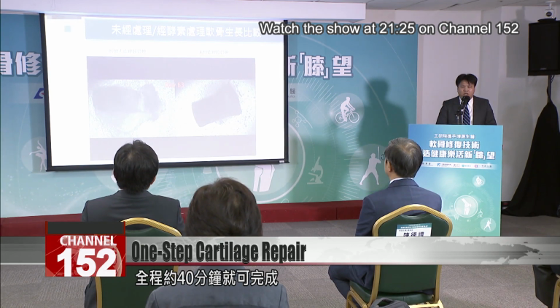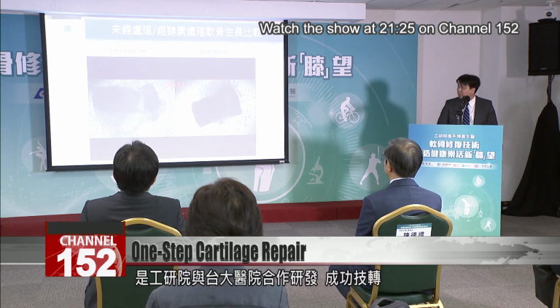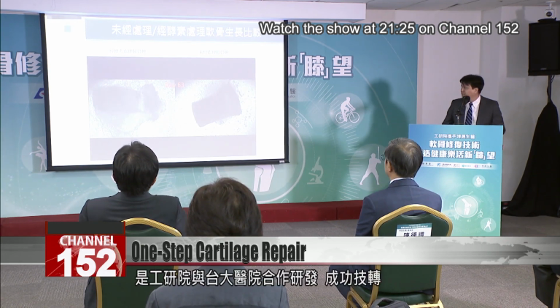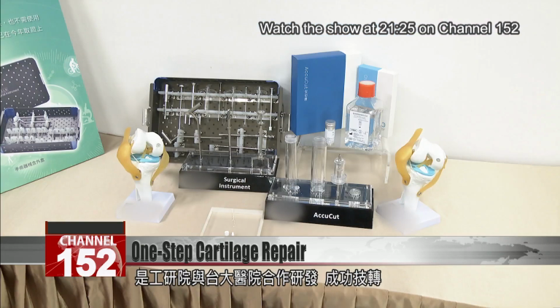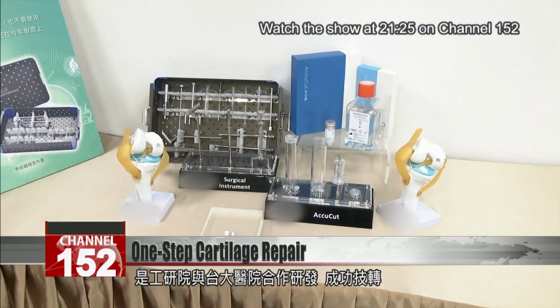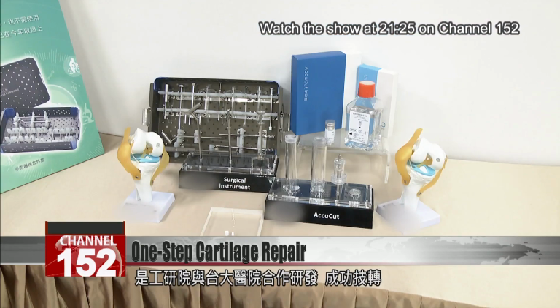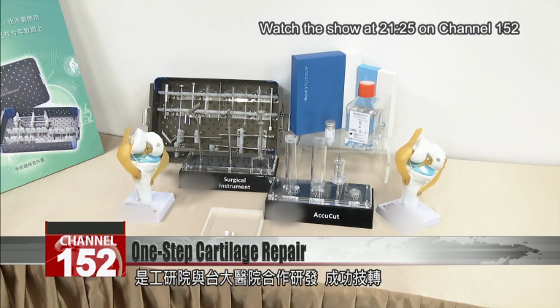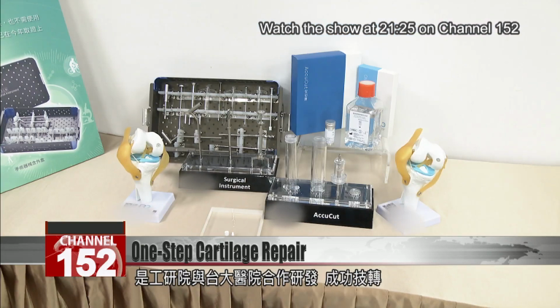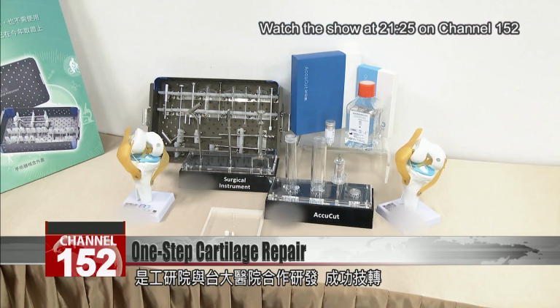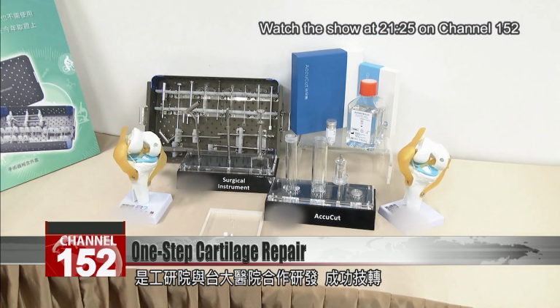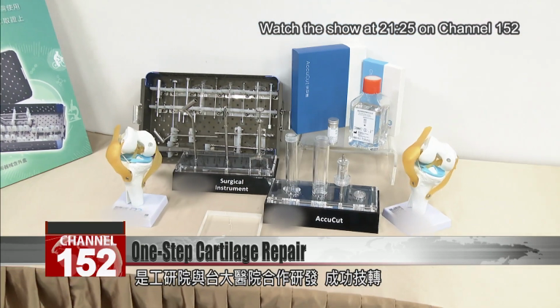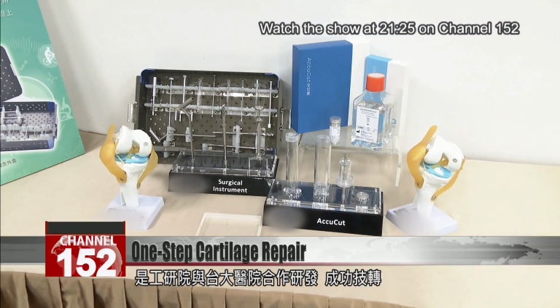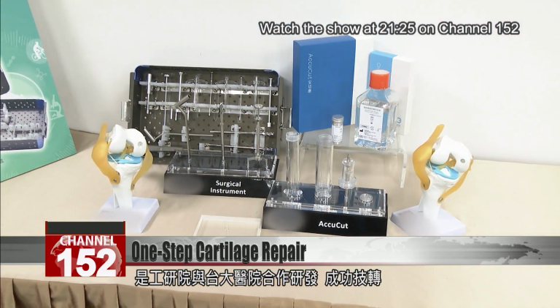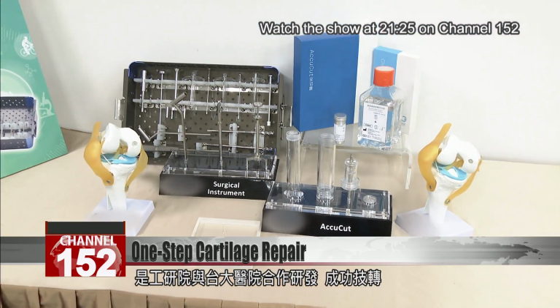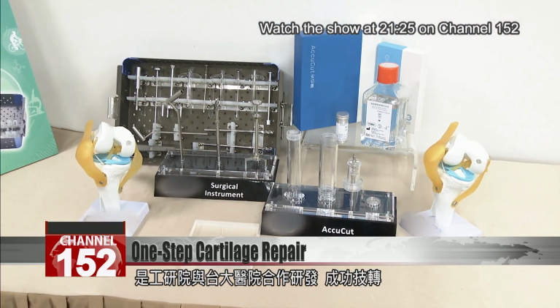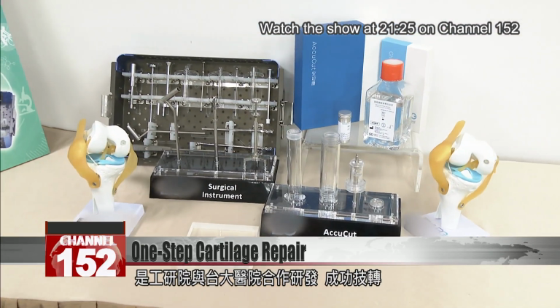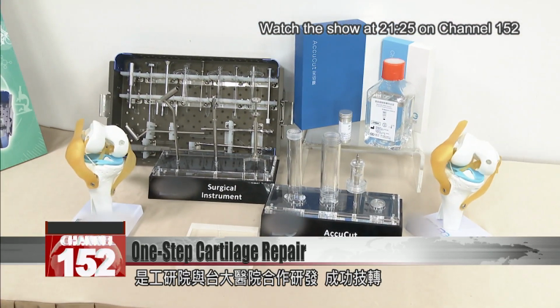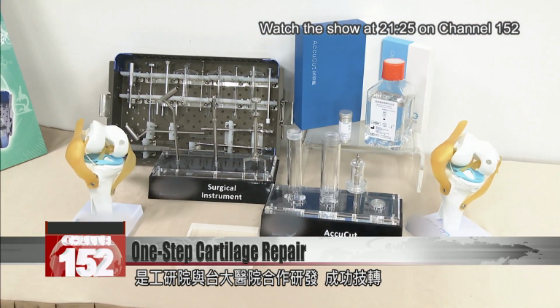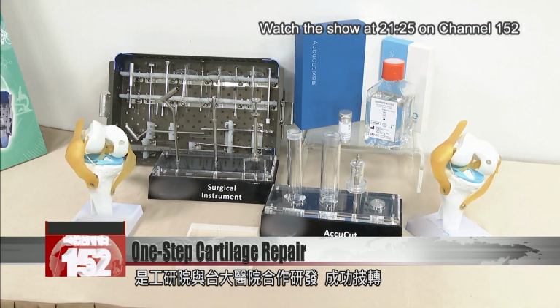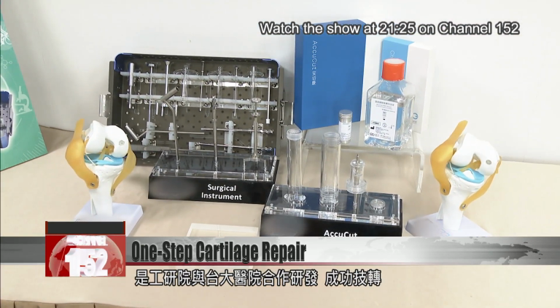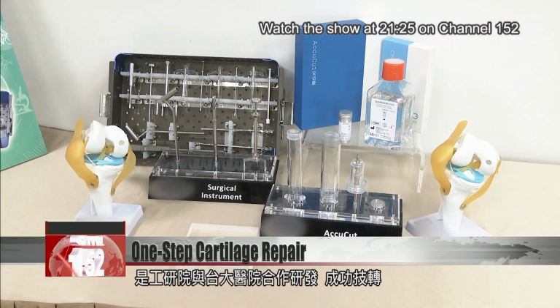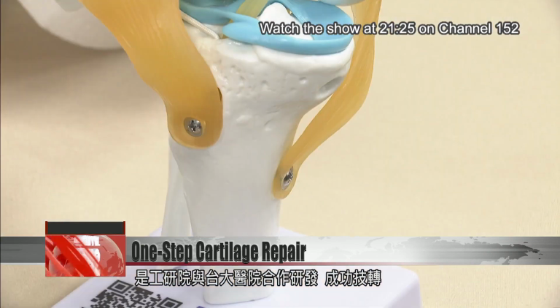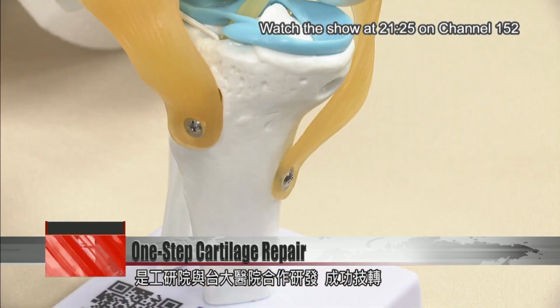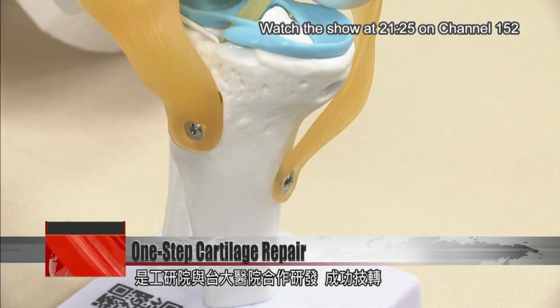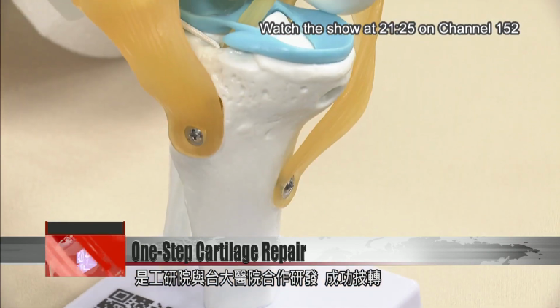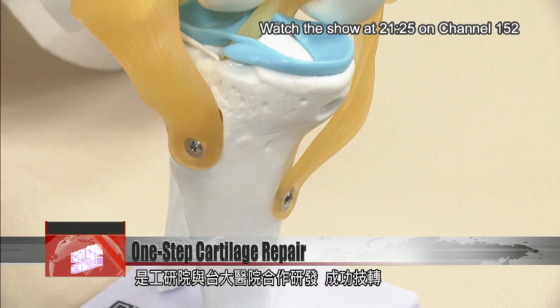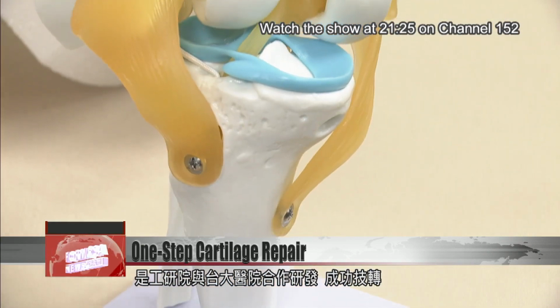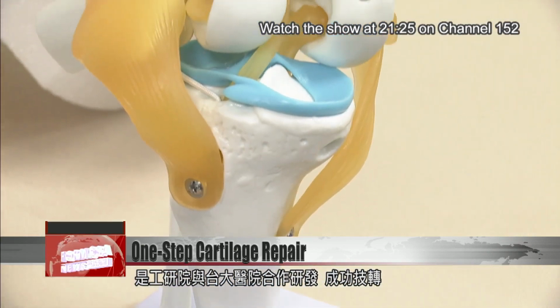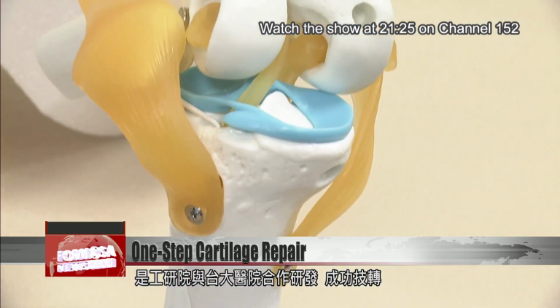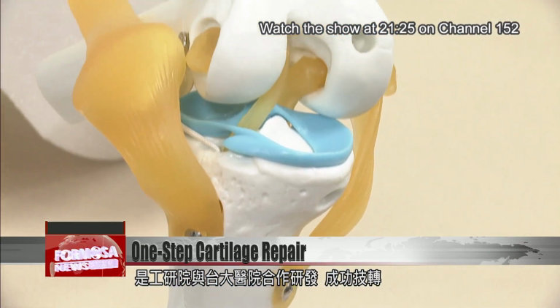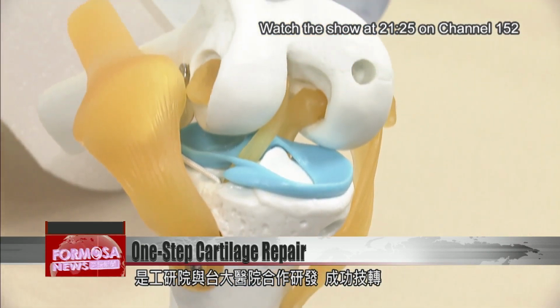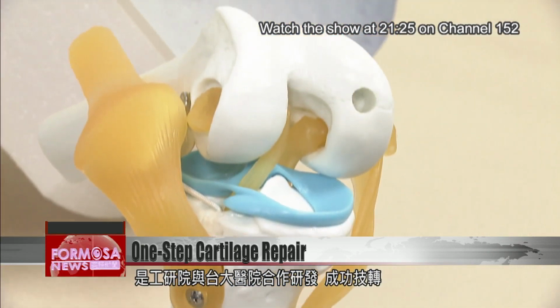Developed by E-Tree and National Taiwan University Hospital, this technology has already been transferred to a commercial partner.